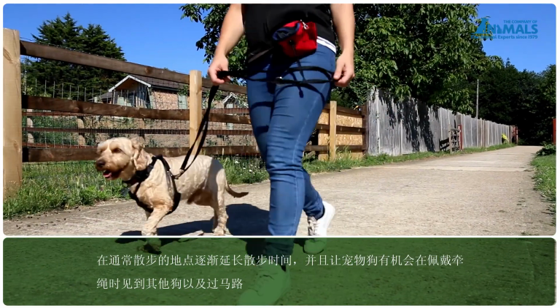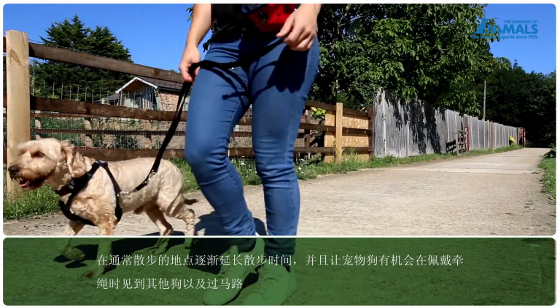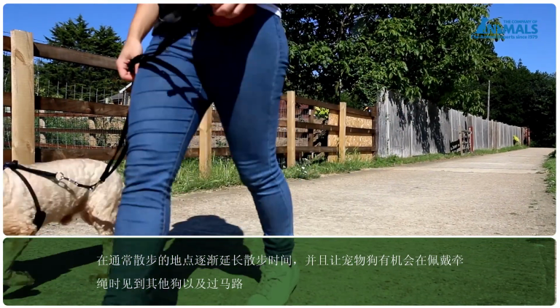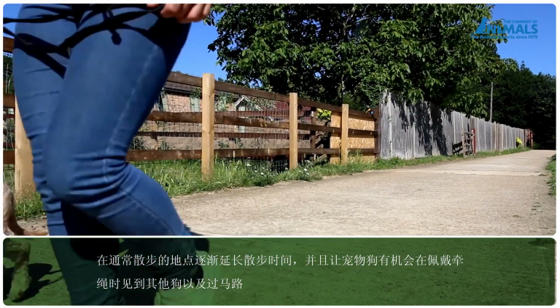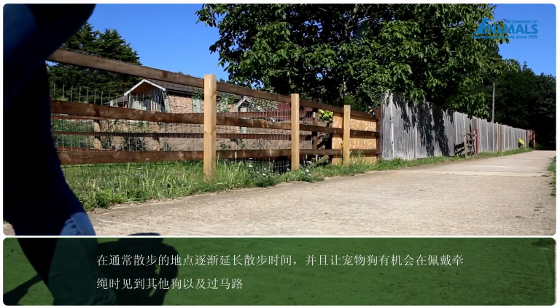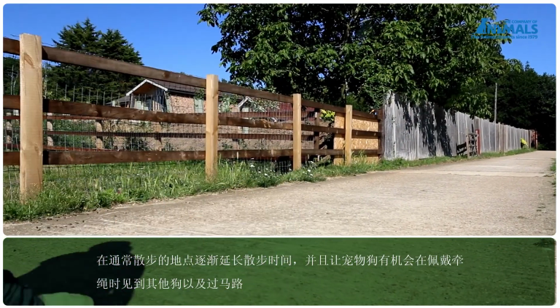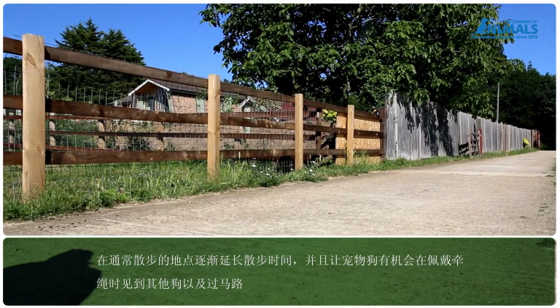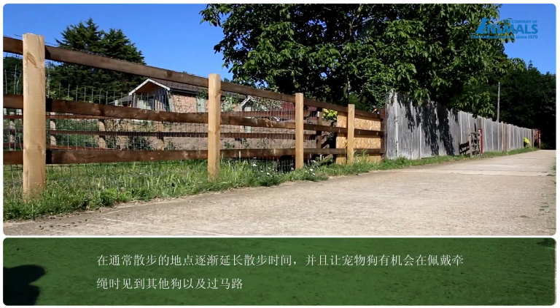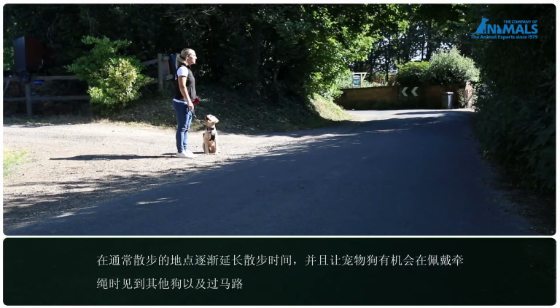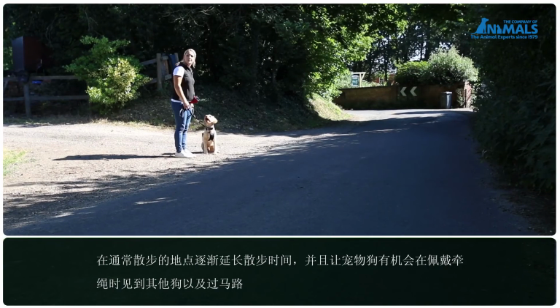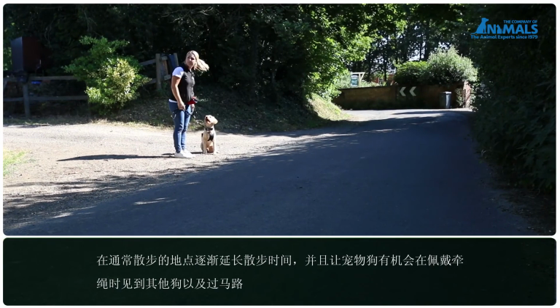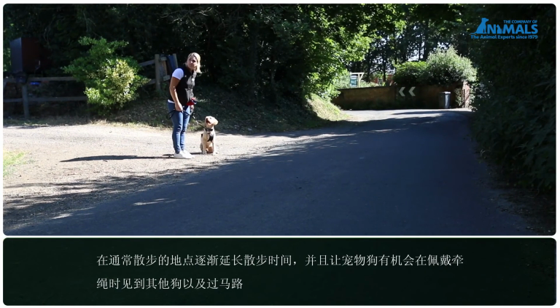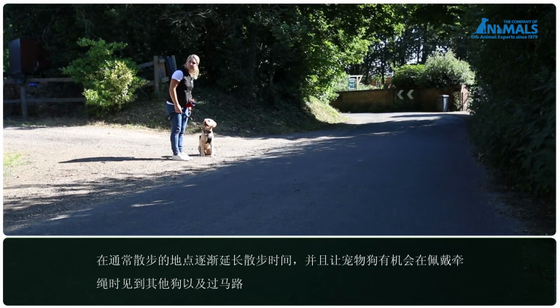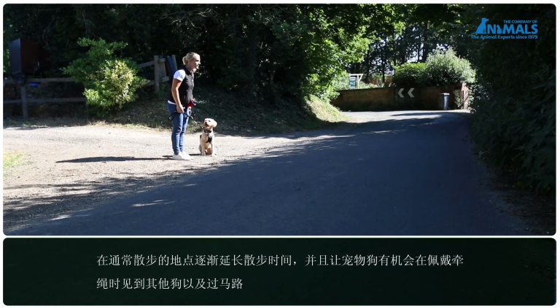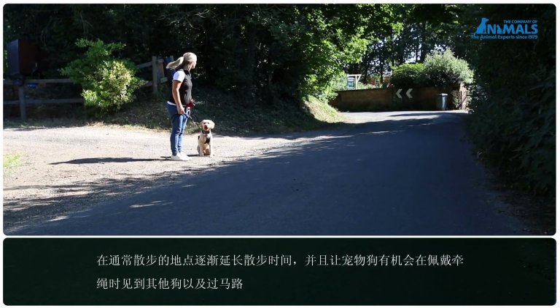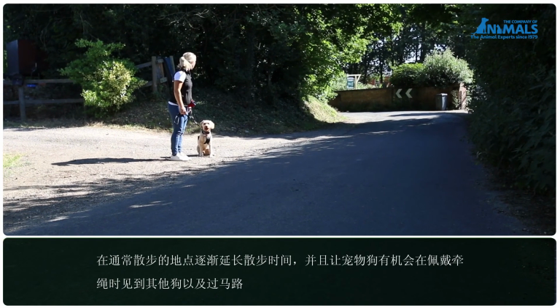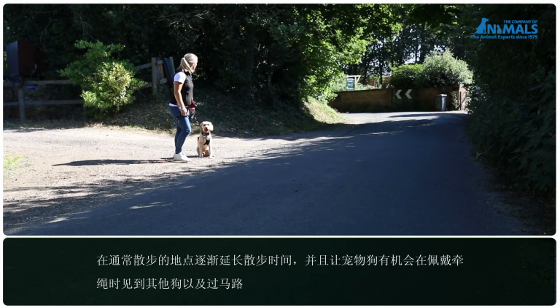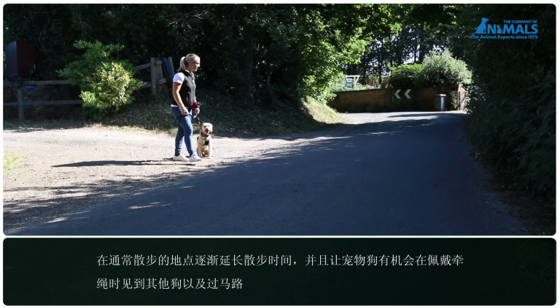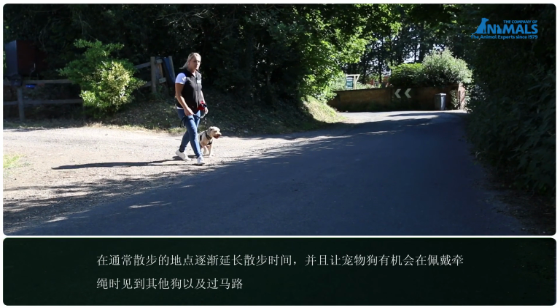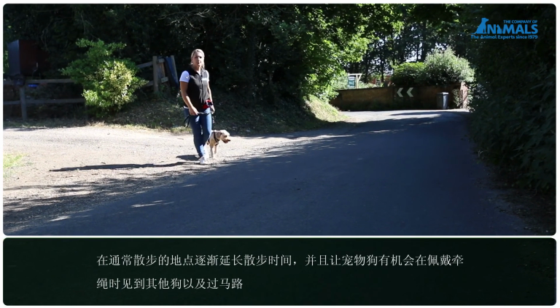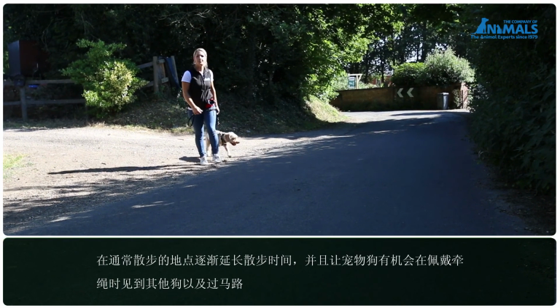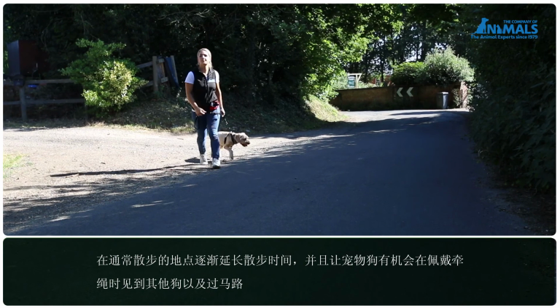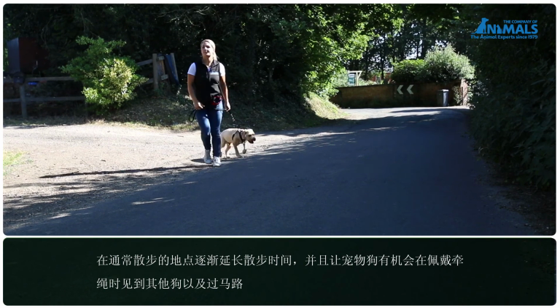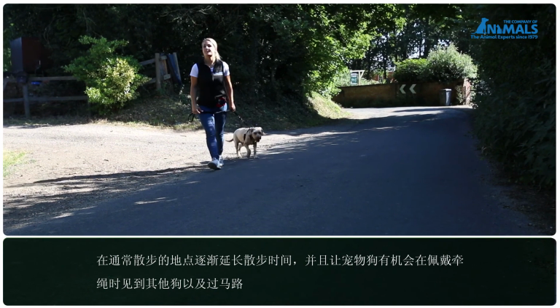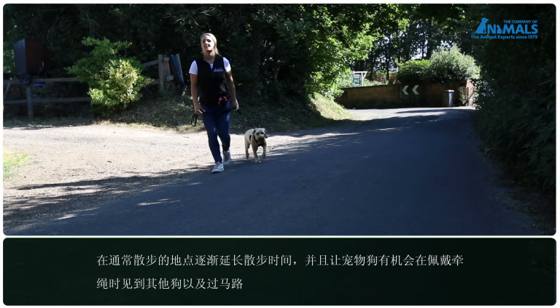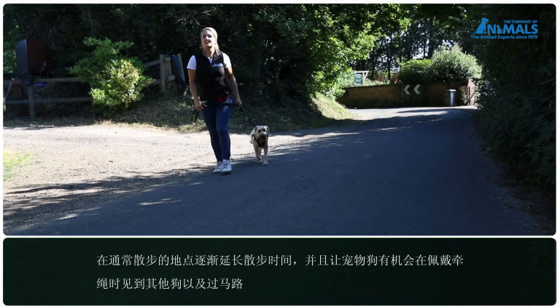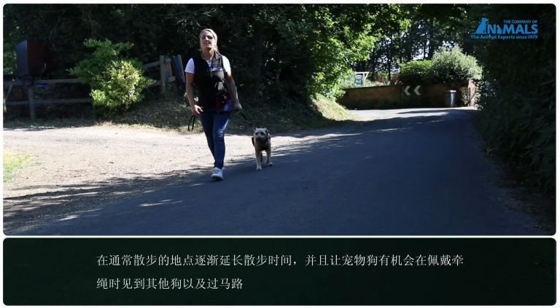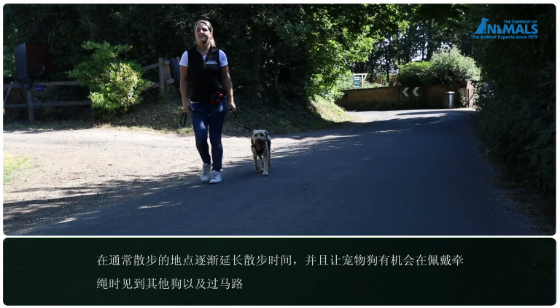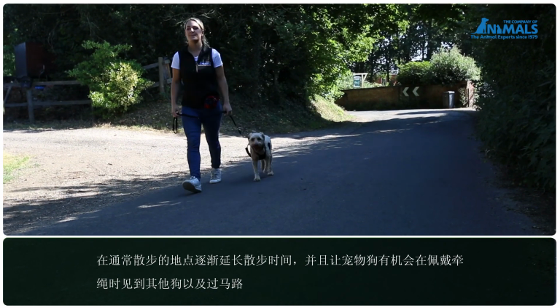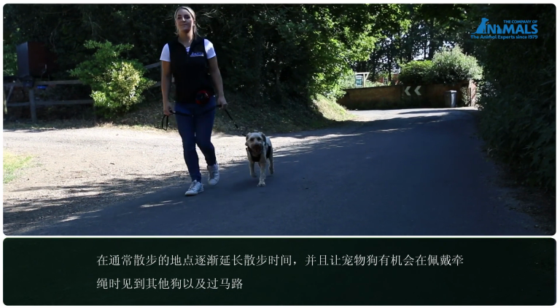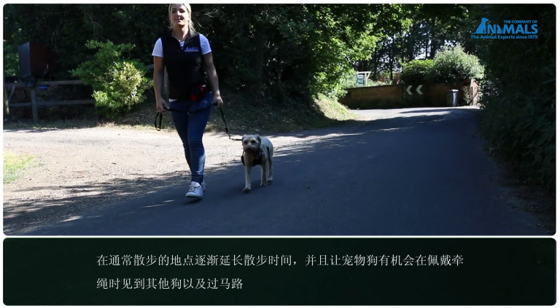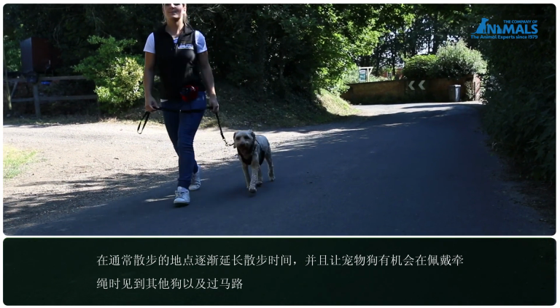Continue building up to include meeting other dogs whilst on the lead and crossing roads in a safe and controlled manner.